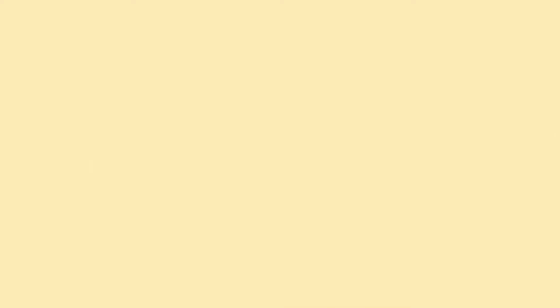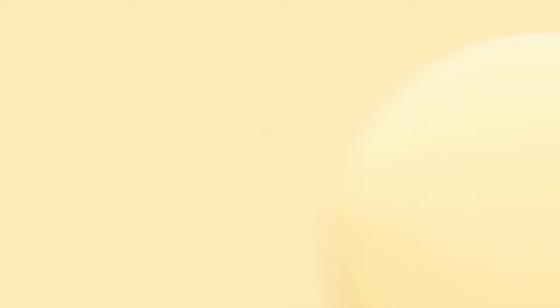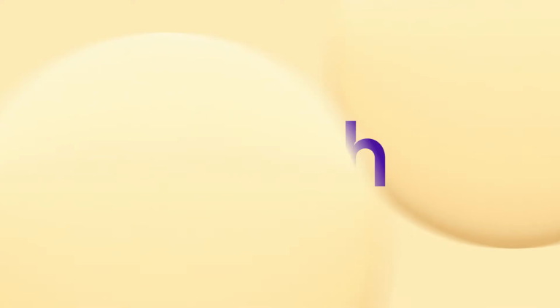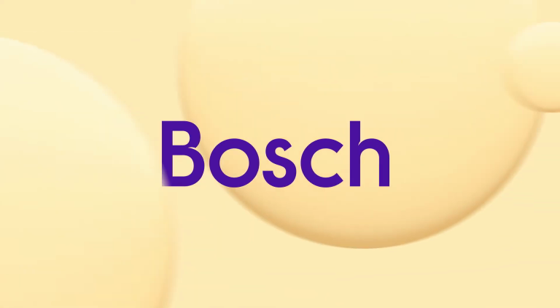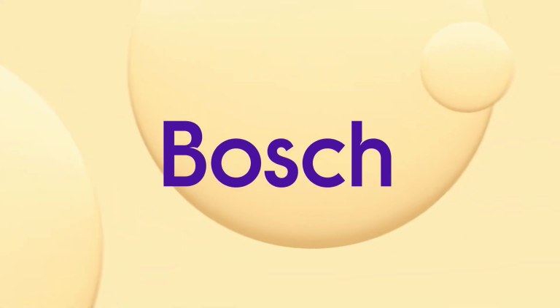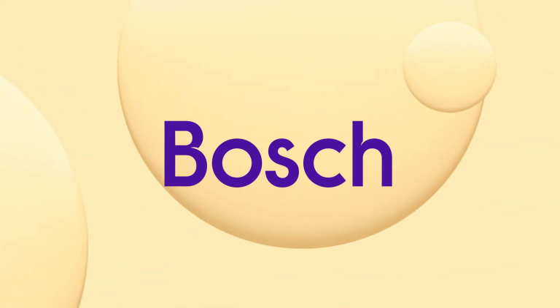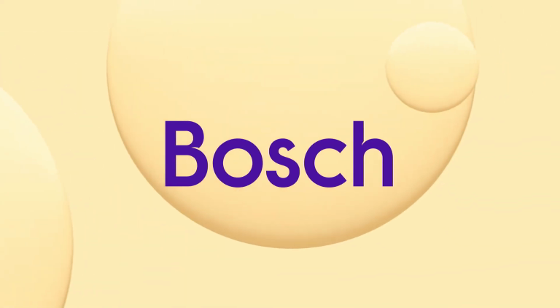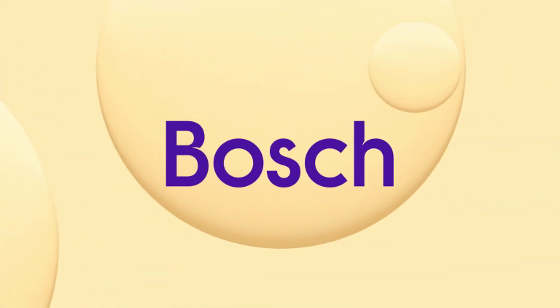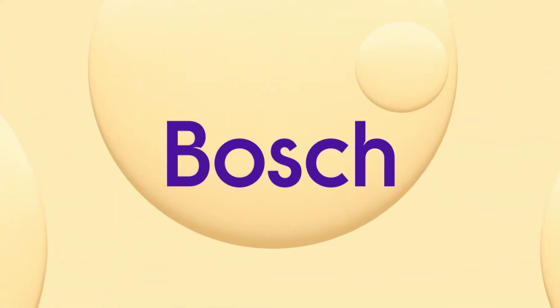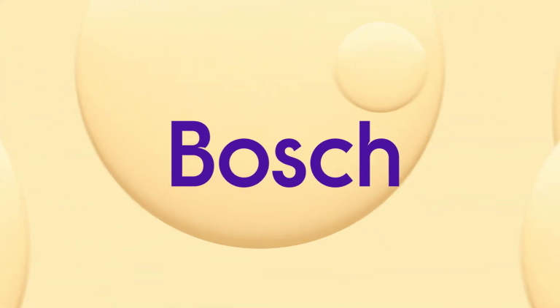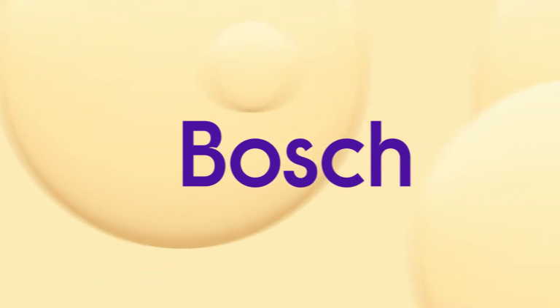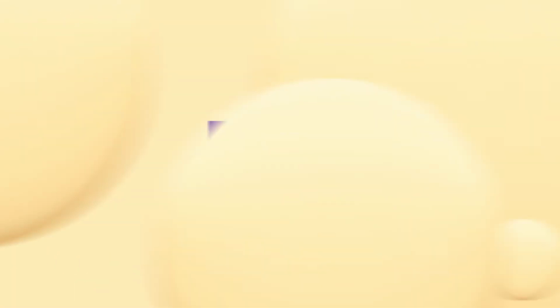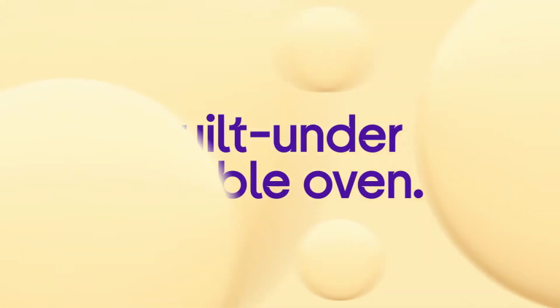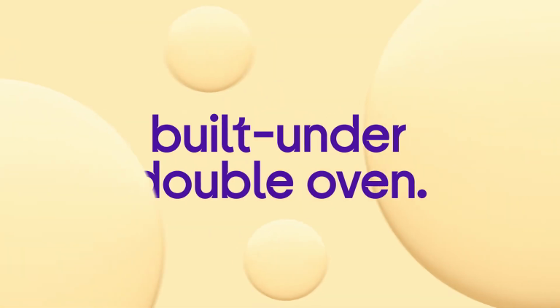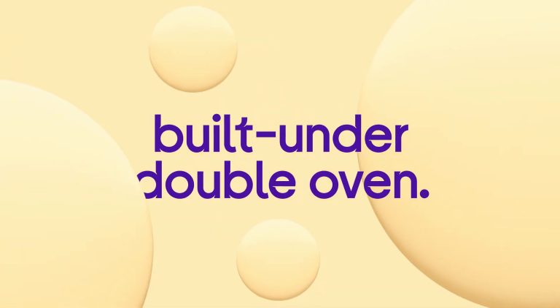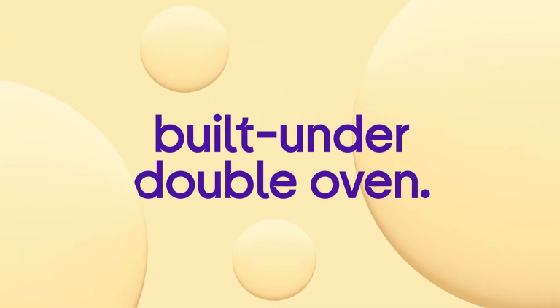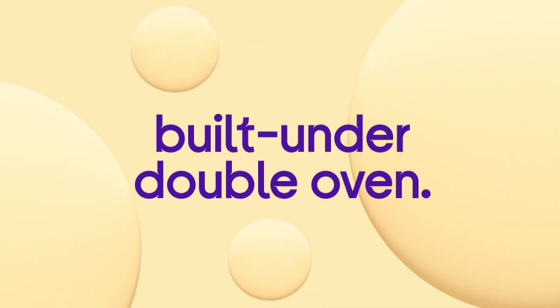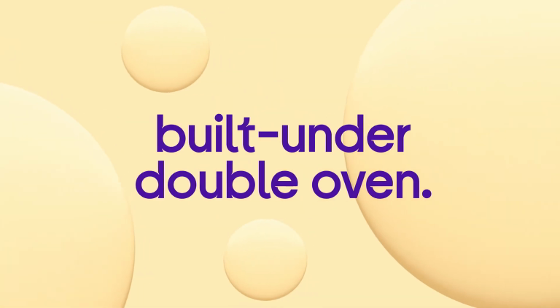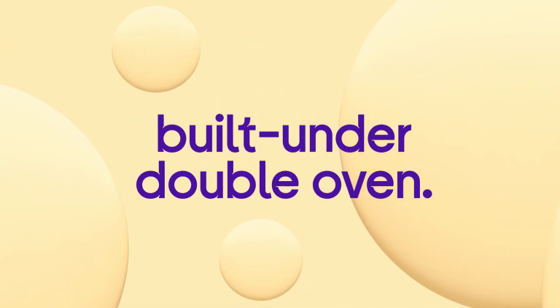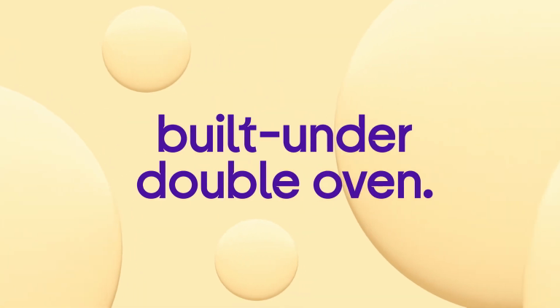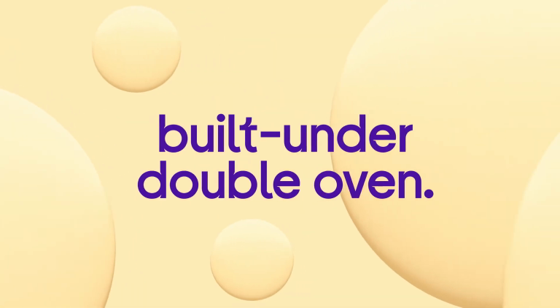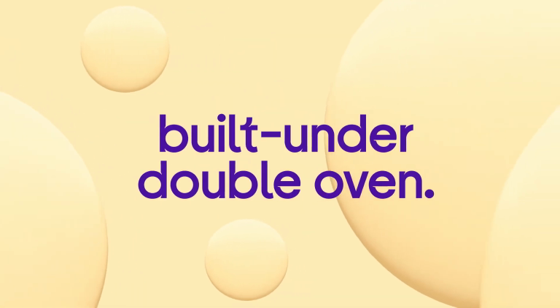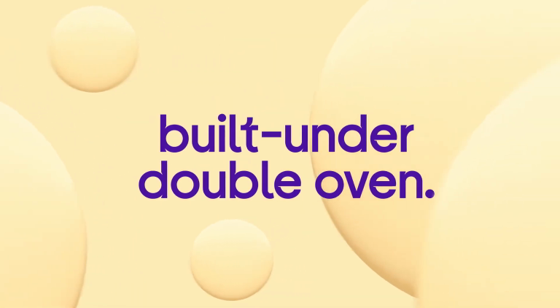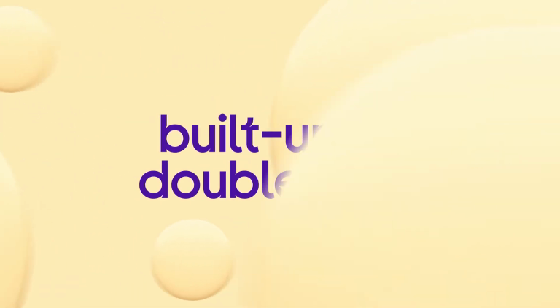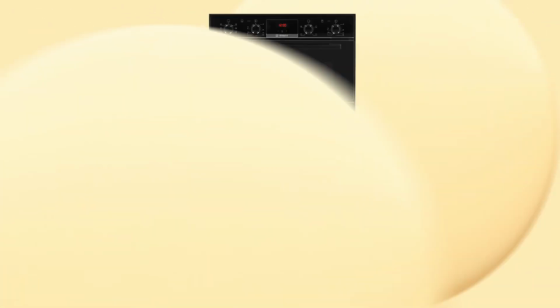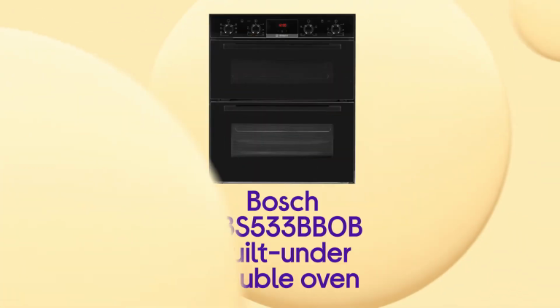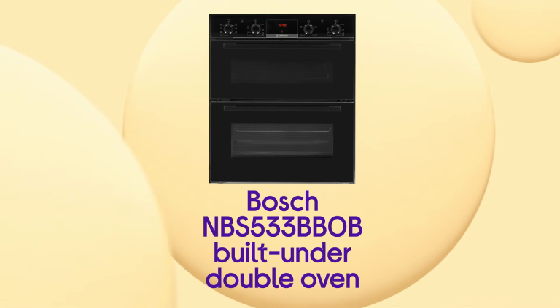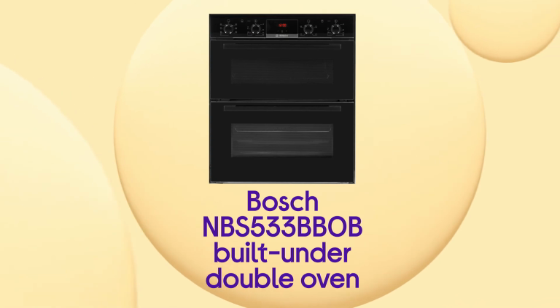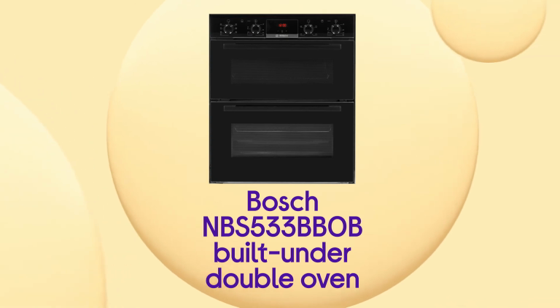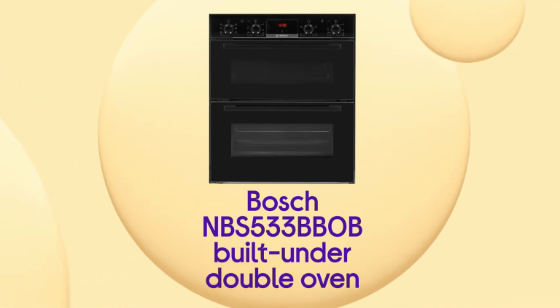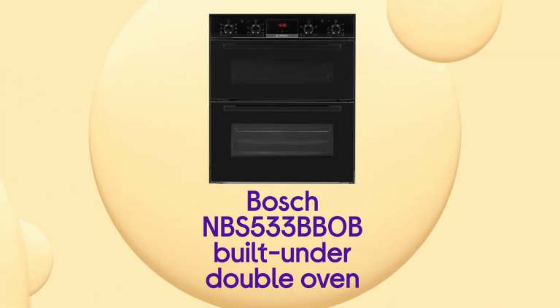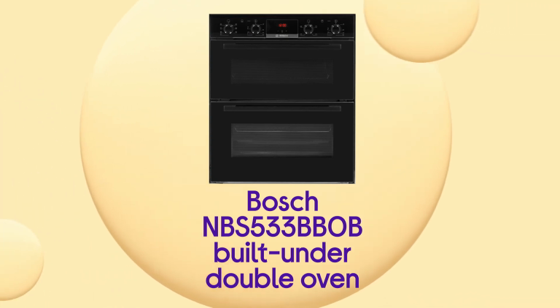You get great results from this Bosch double oven no matter what shelves you're cooking on, which makes dinner time simpler.